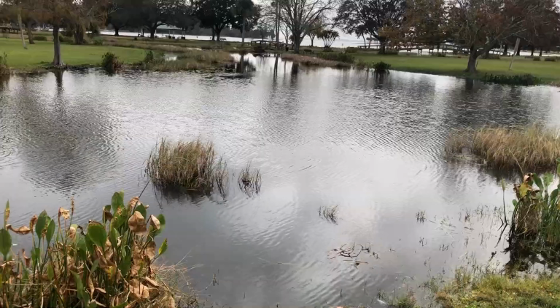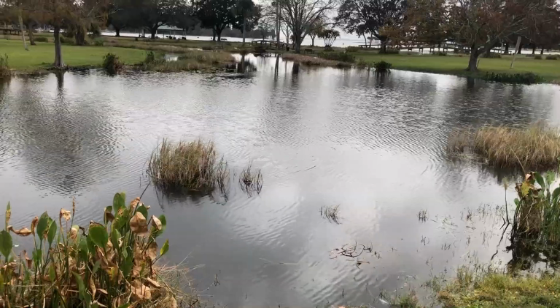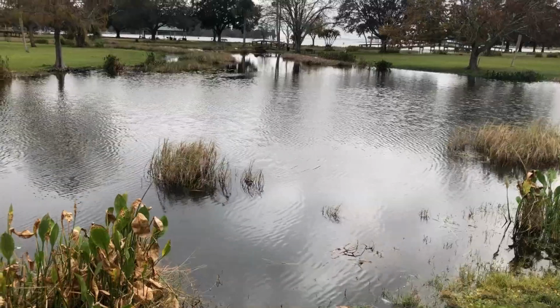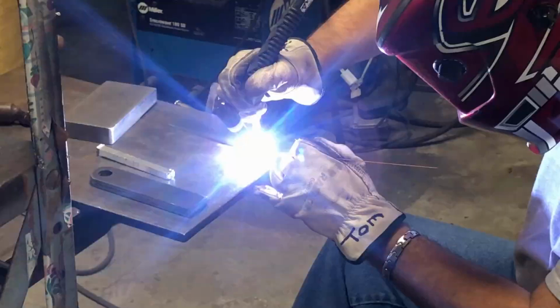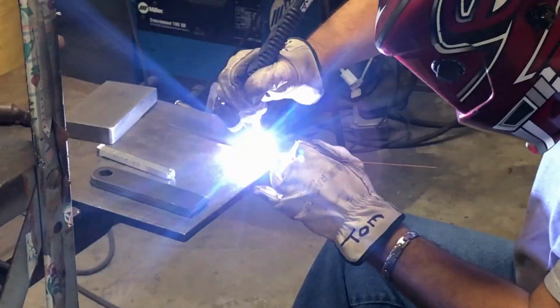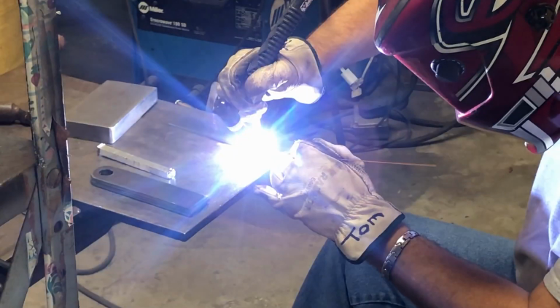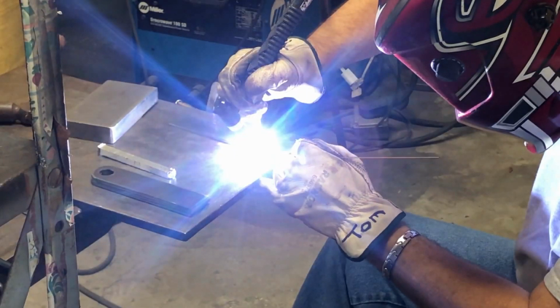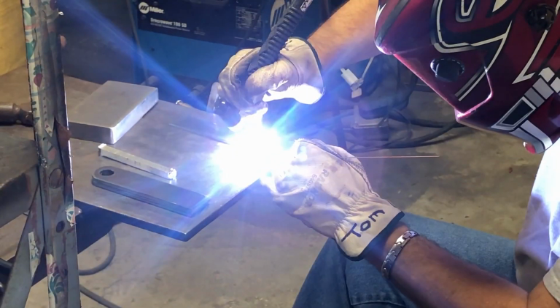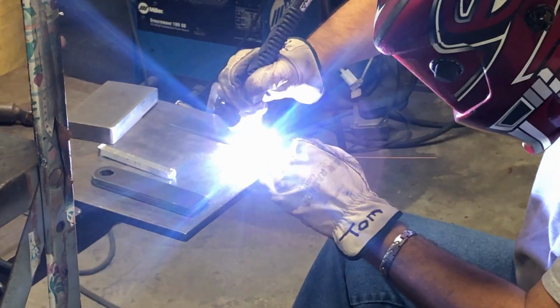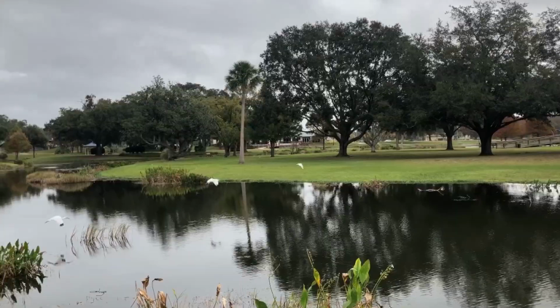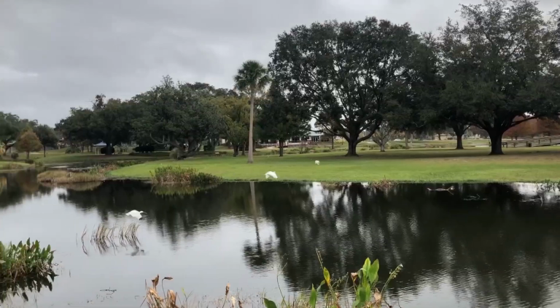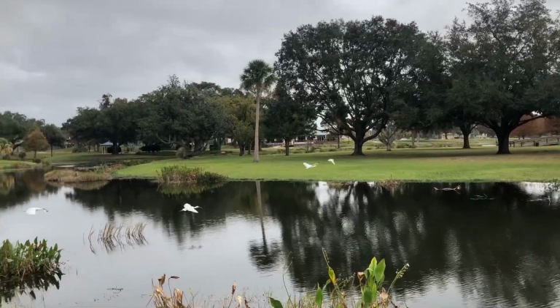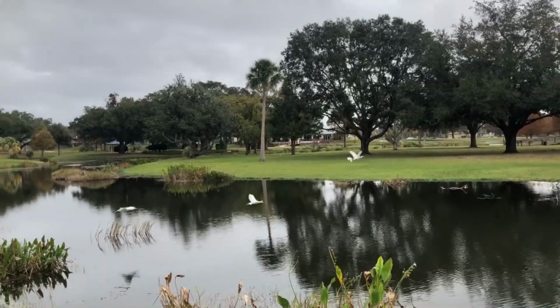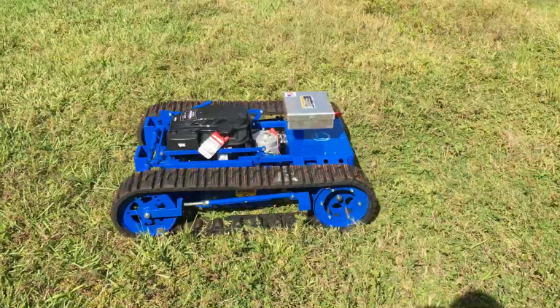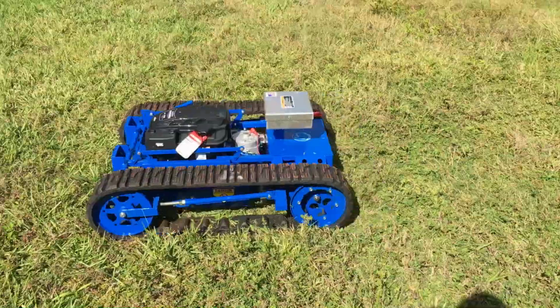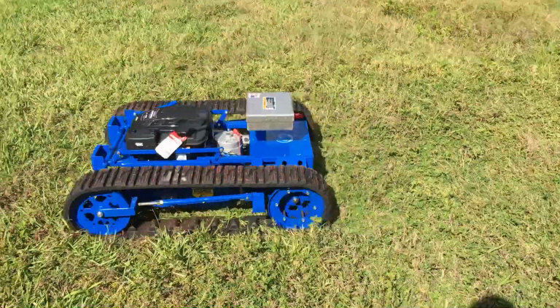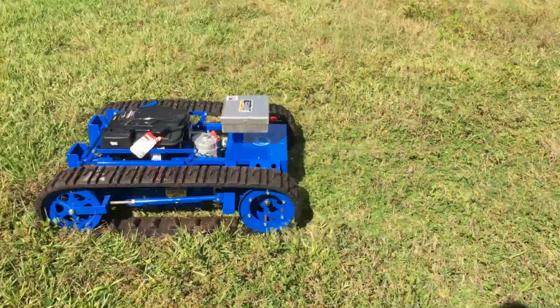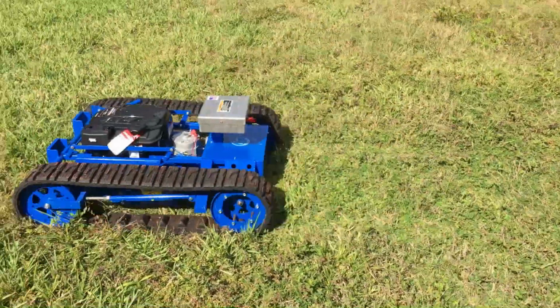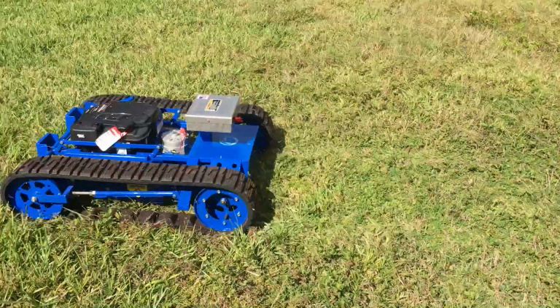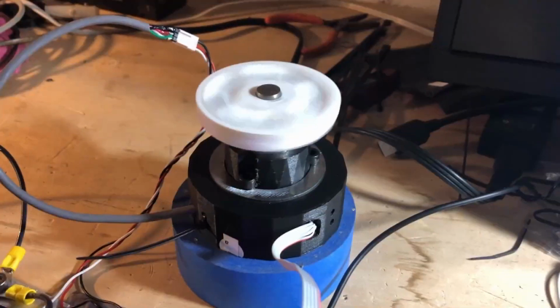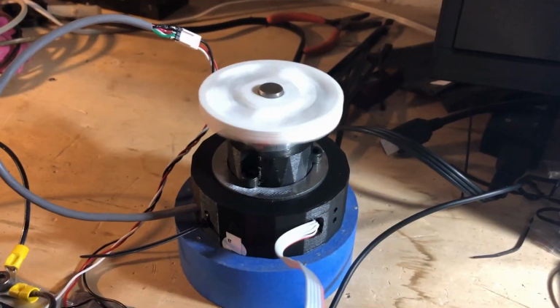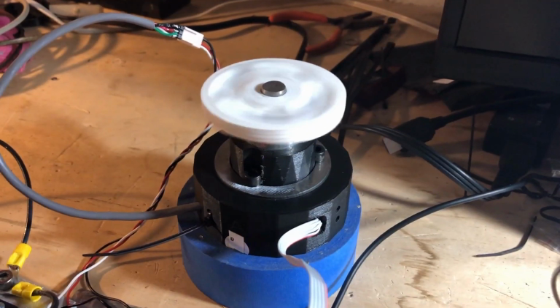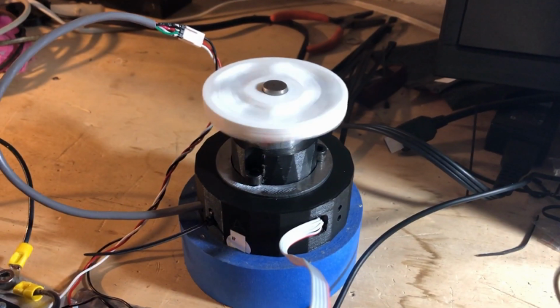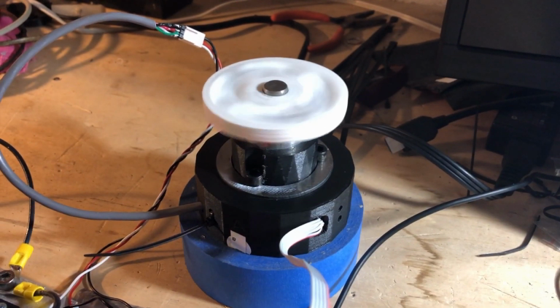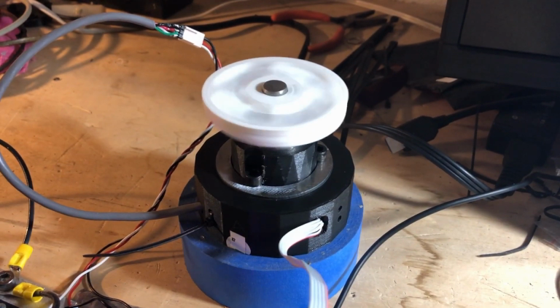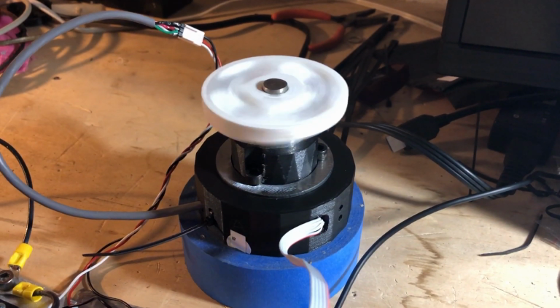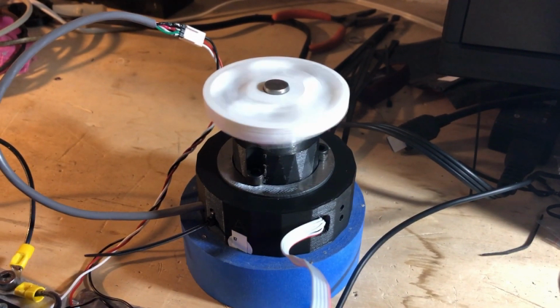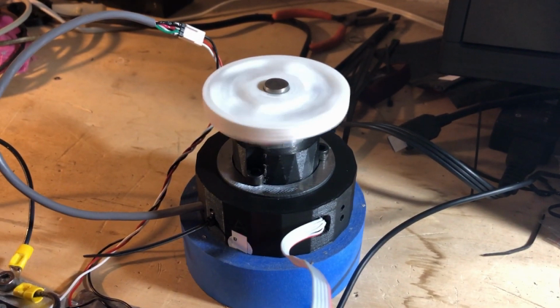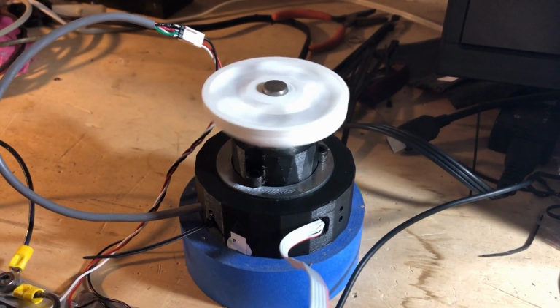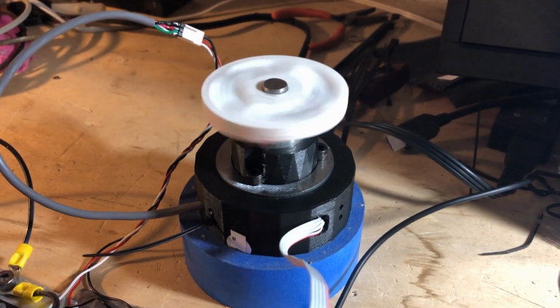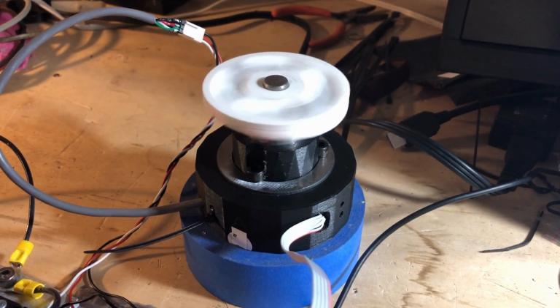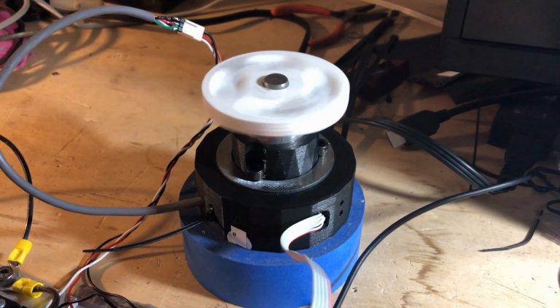Water, fire, air, and dirt. Brushless motors — how do they work?